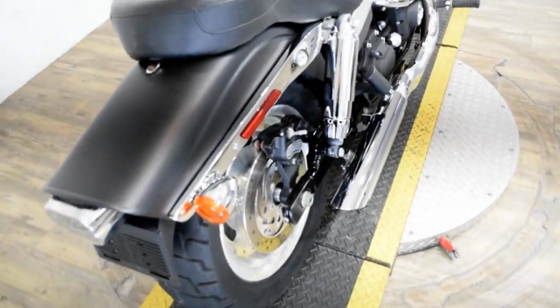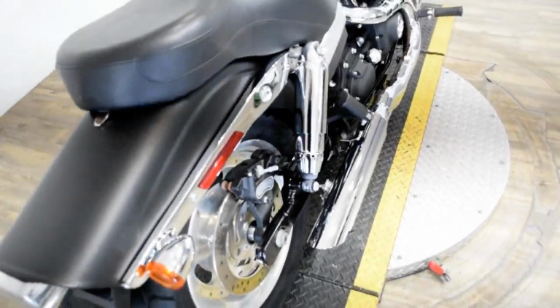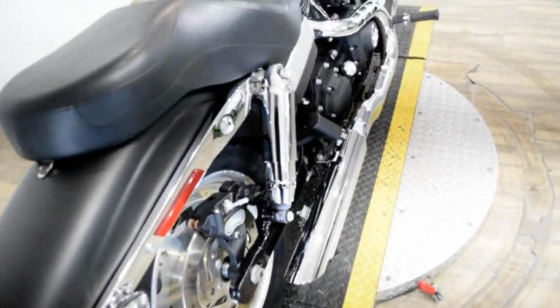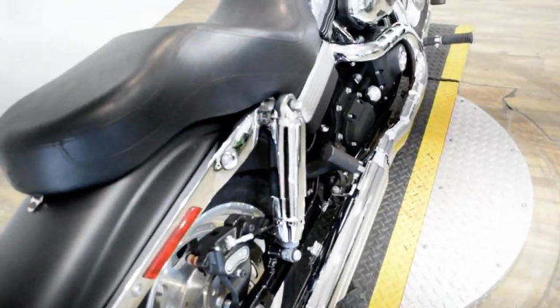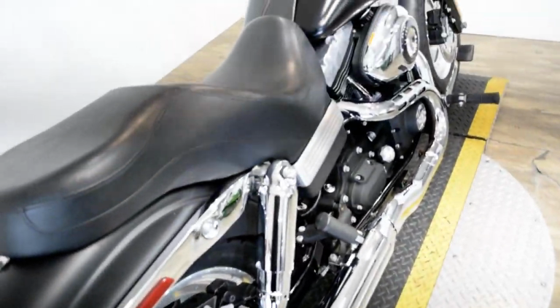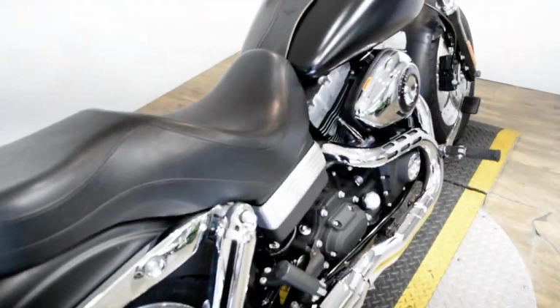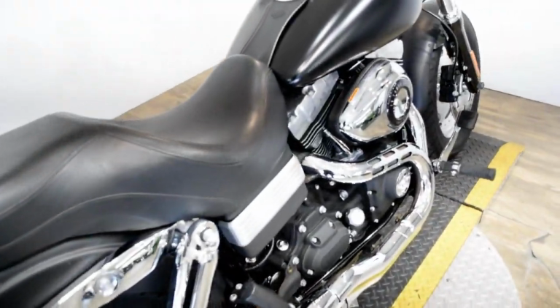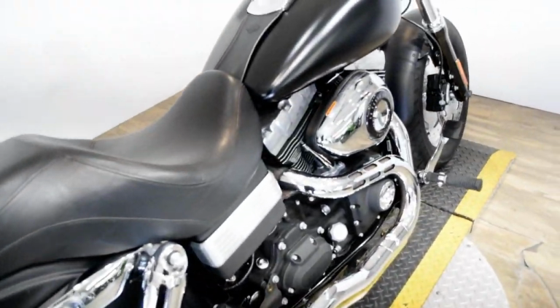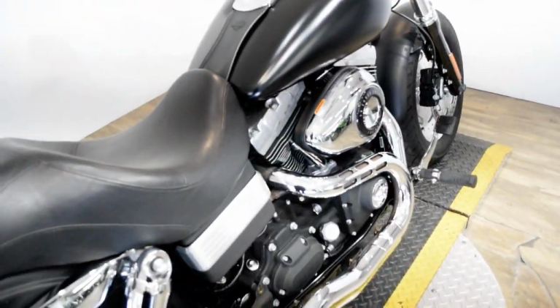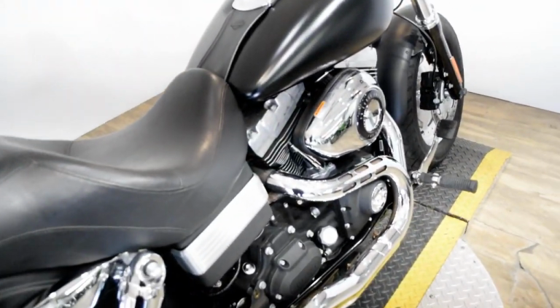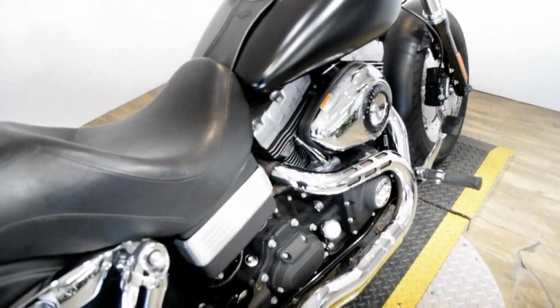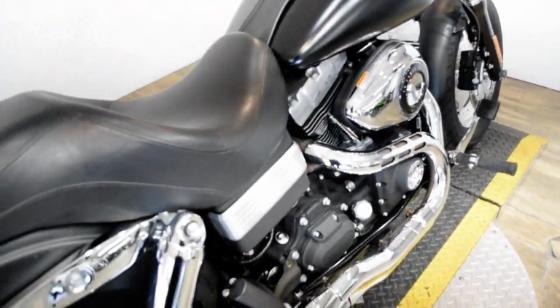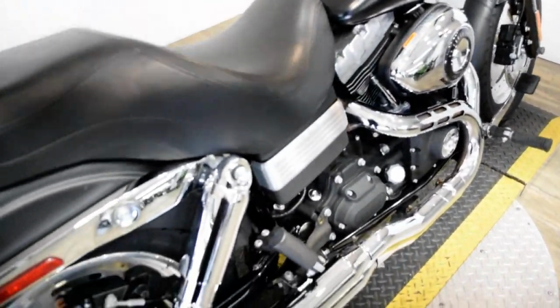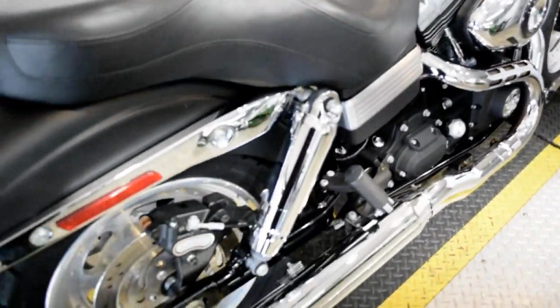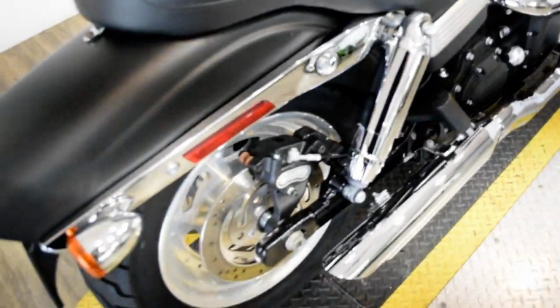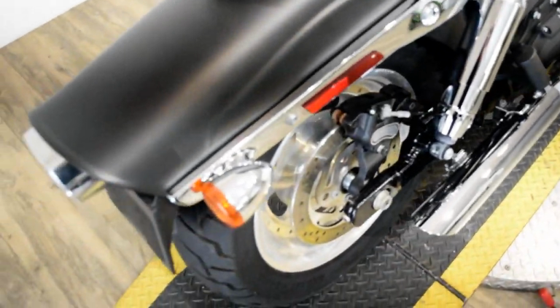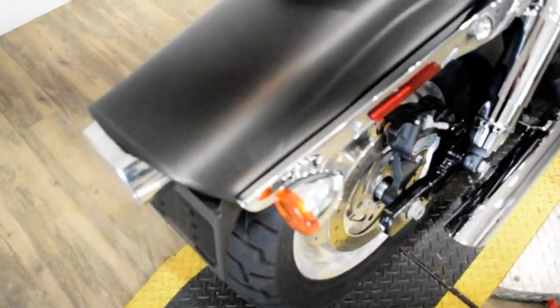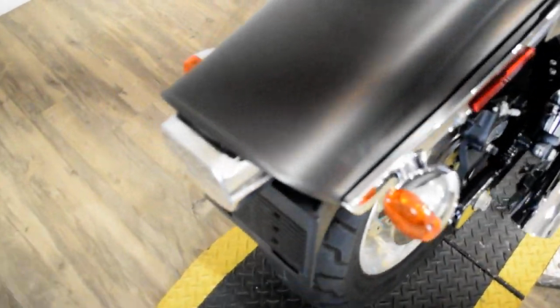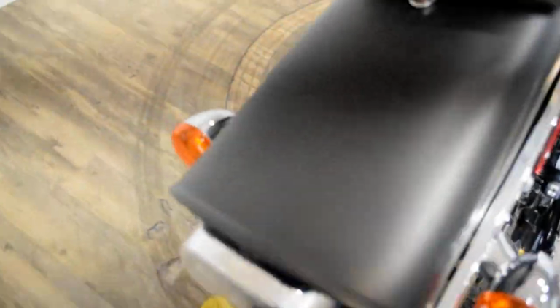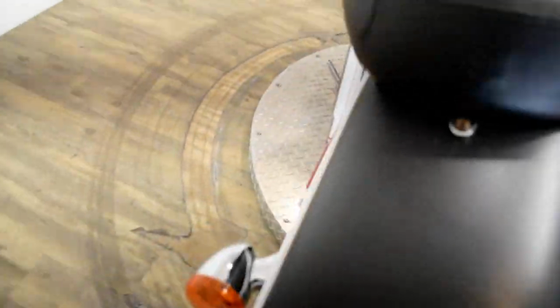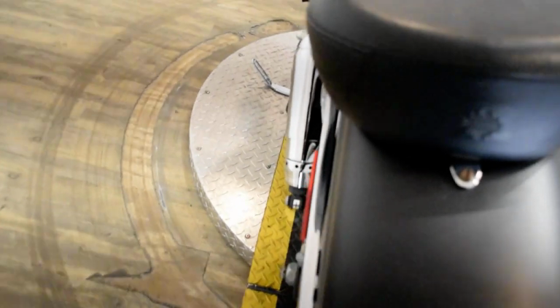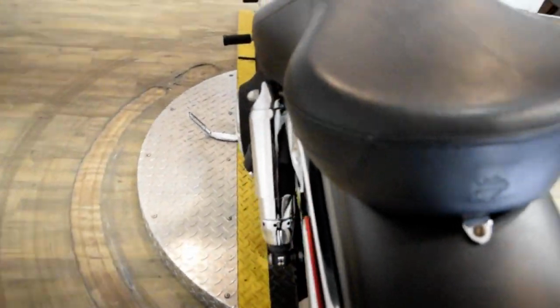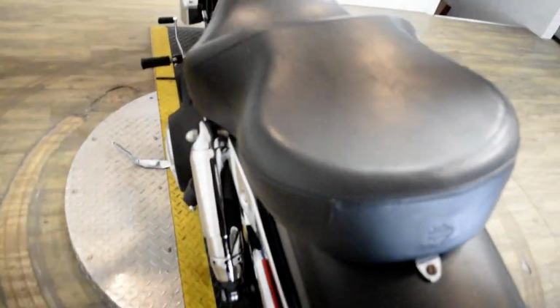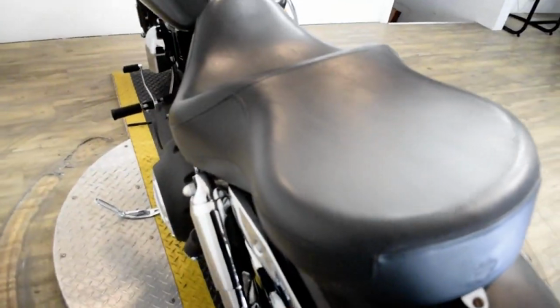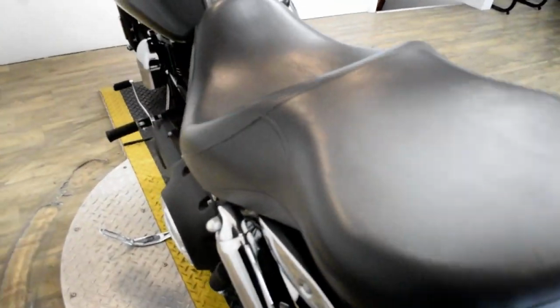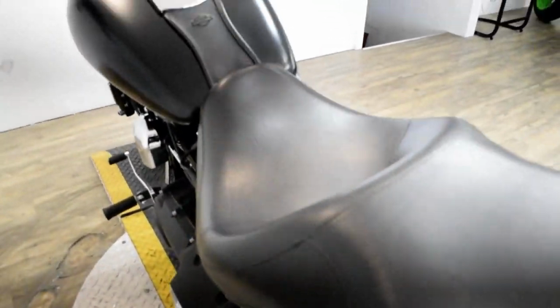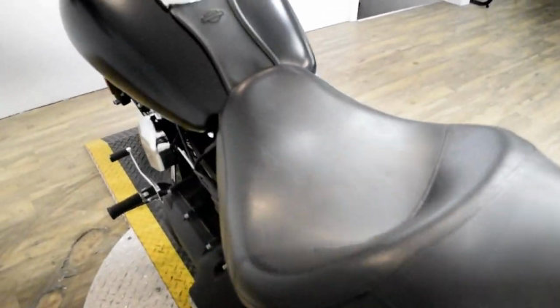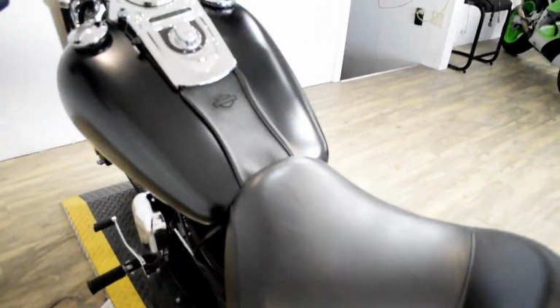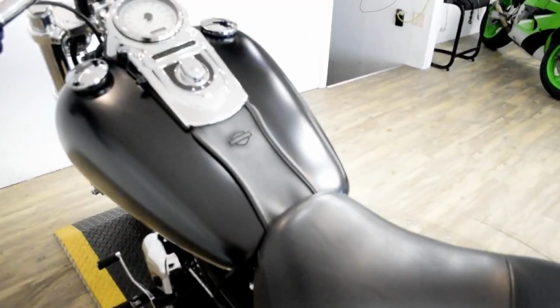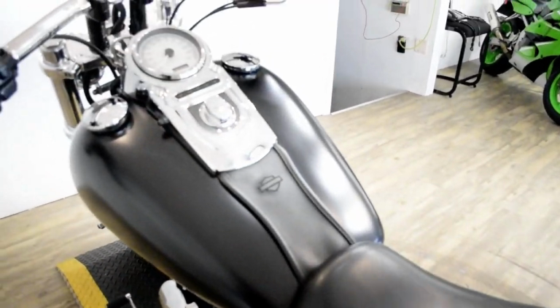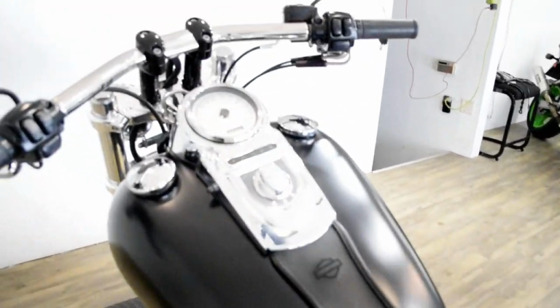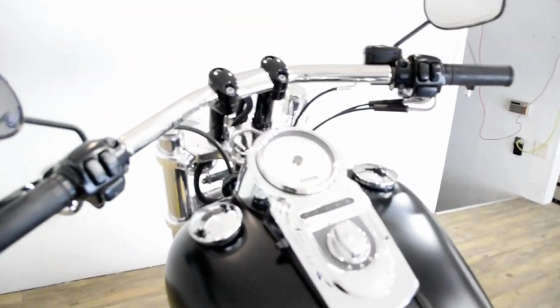We also do out-of-state financing, and we sell bikes all over the country.